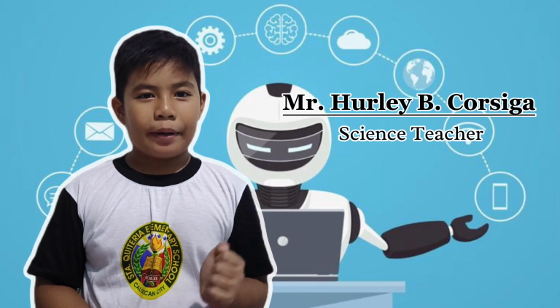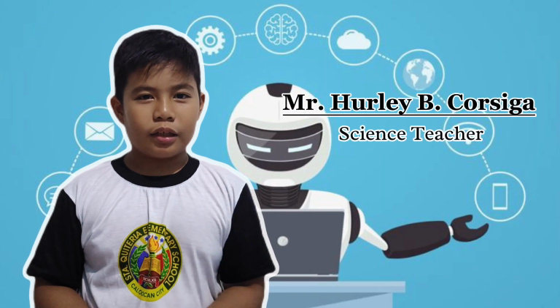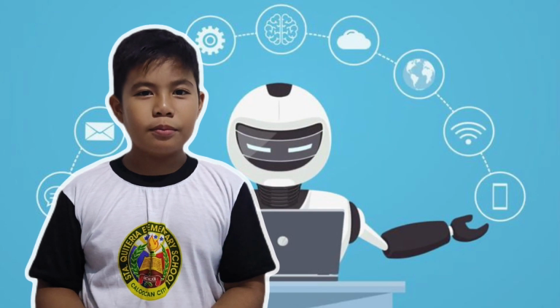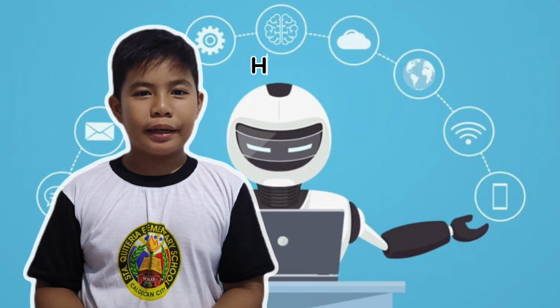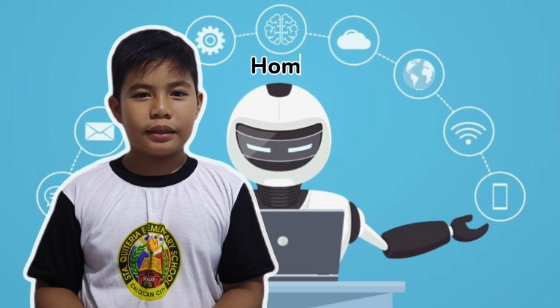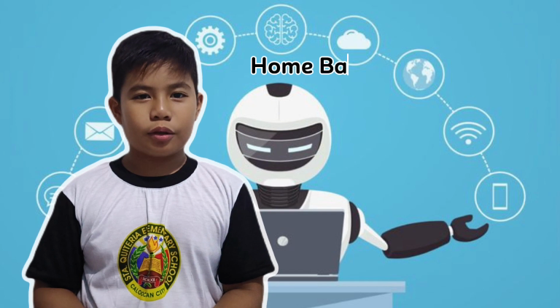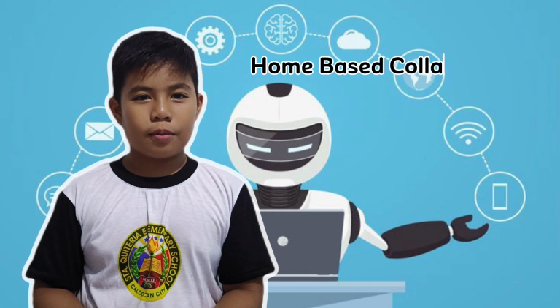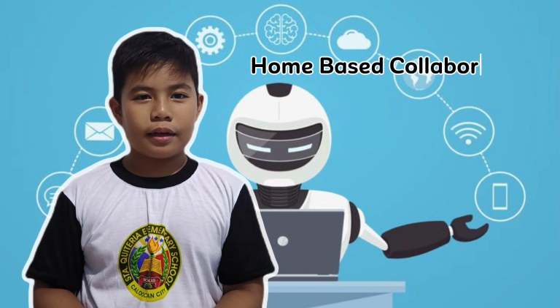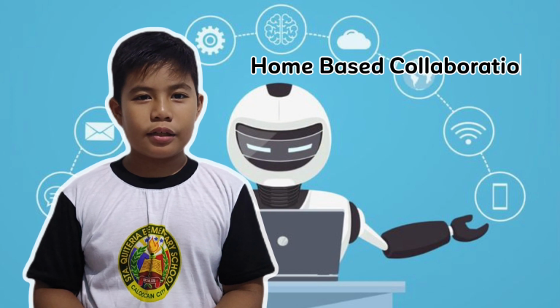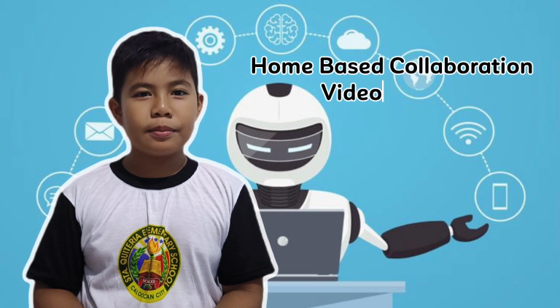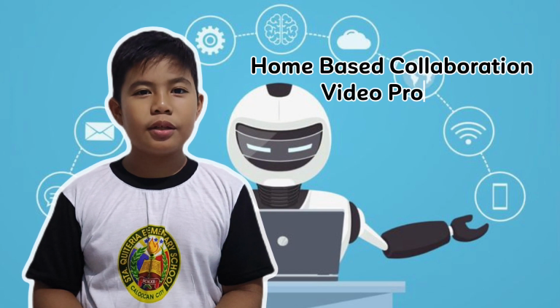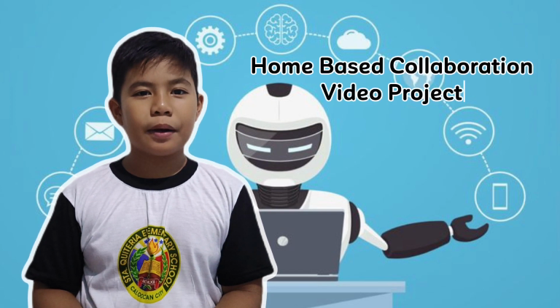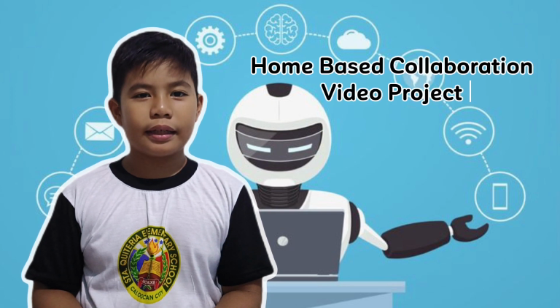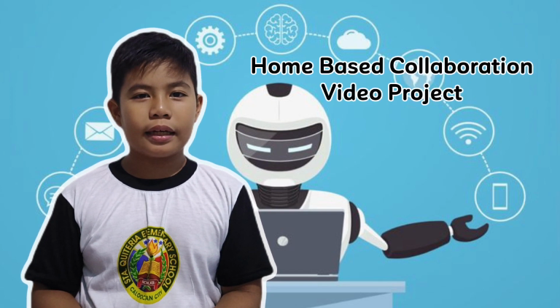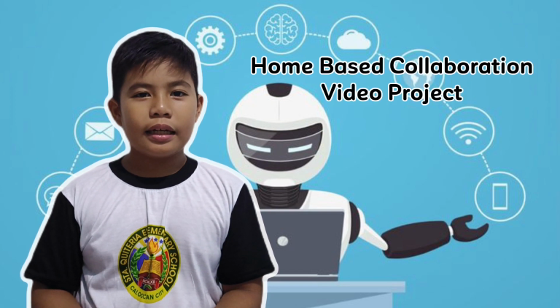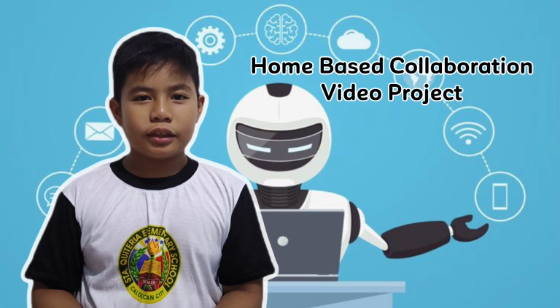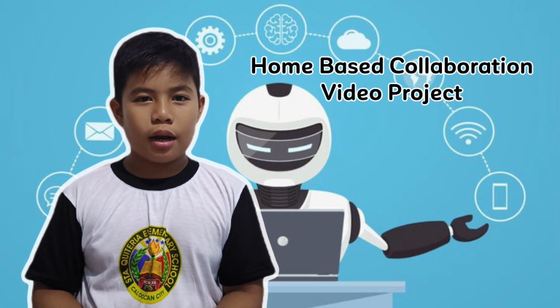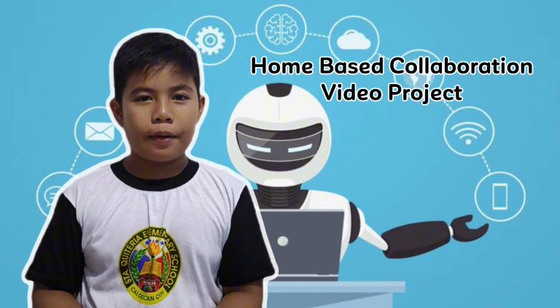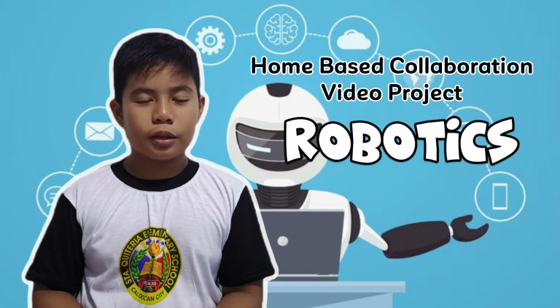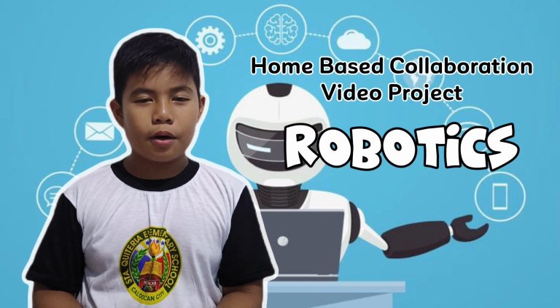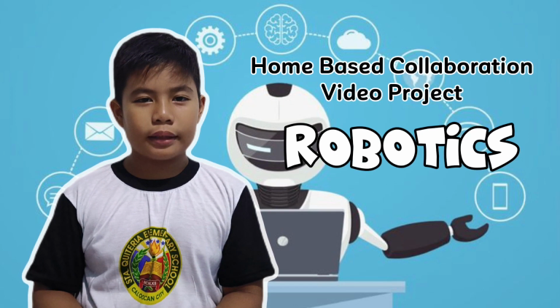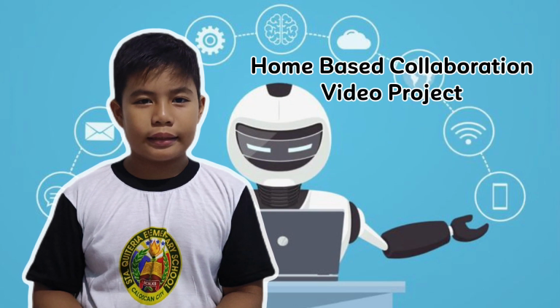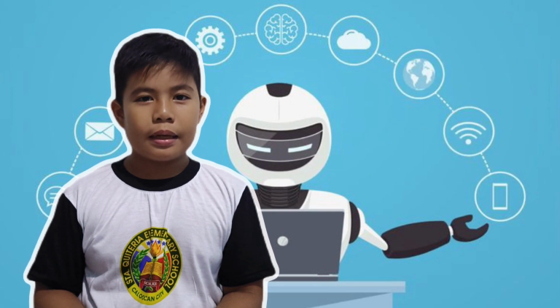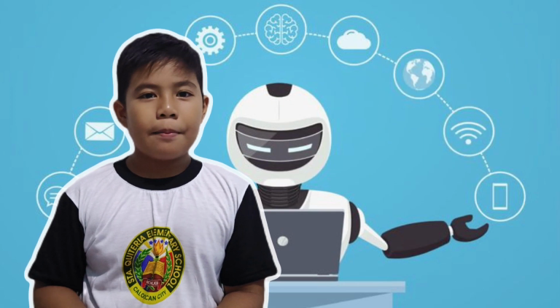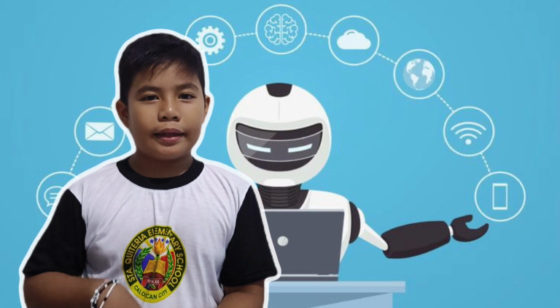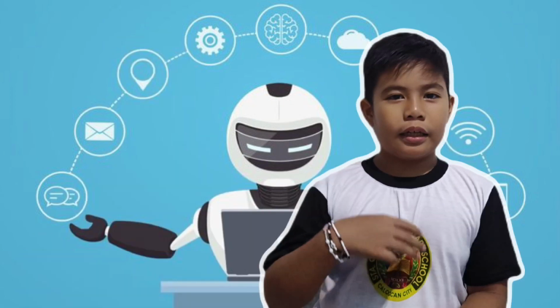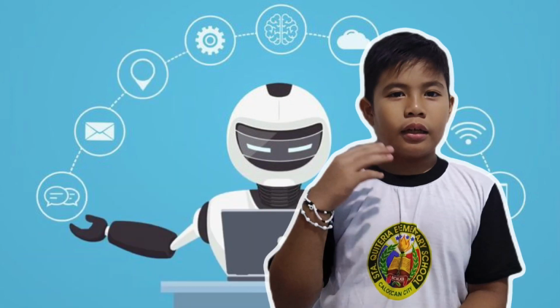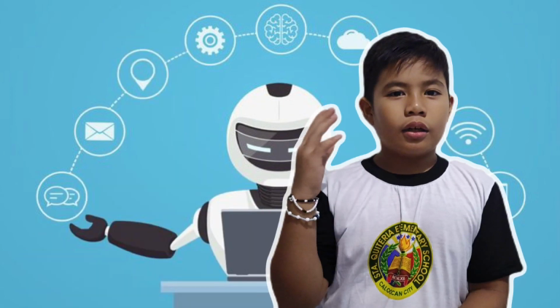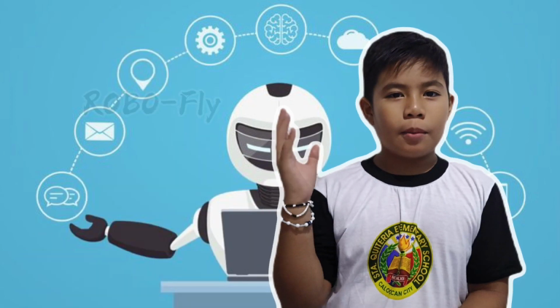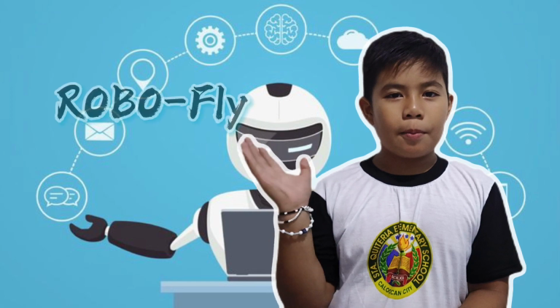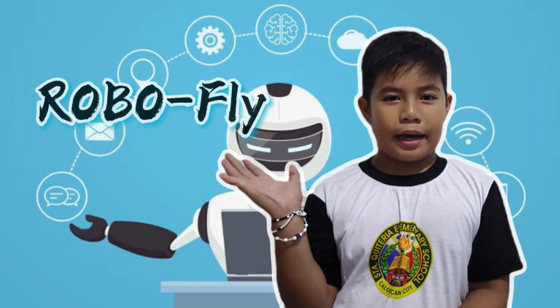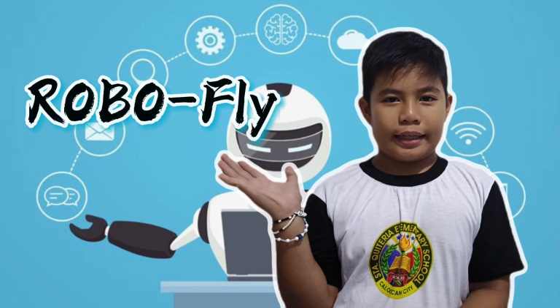My home-based collaboration video project is all about robotics — making RoboPly.